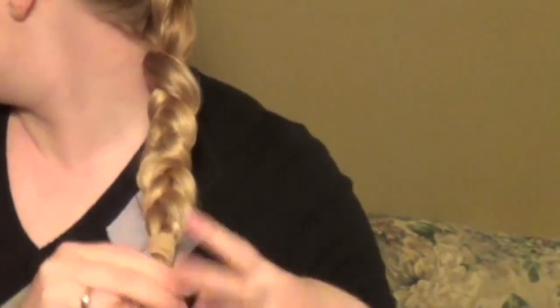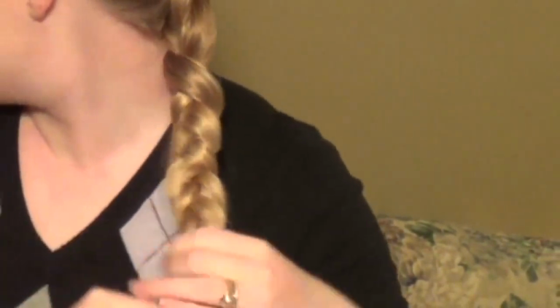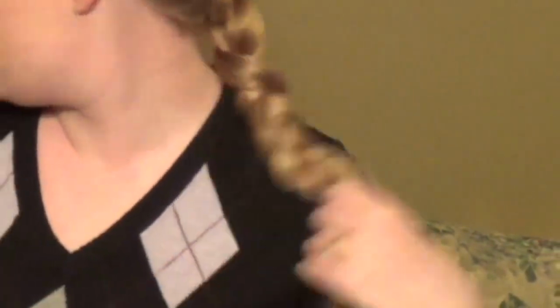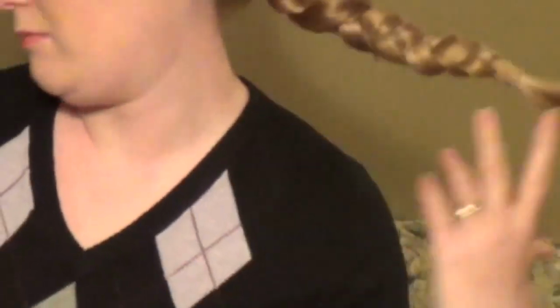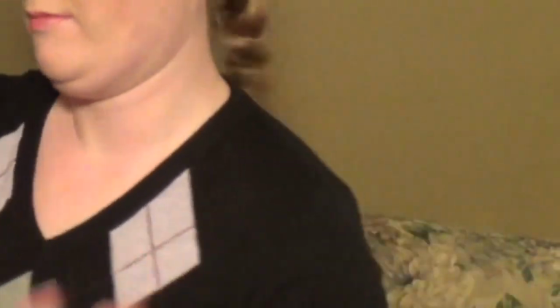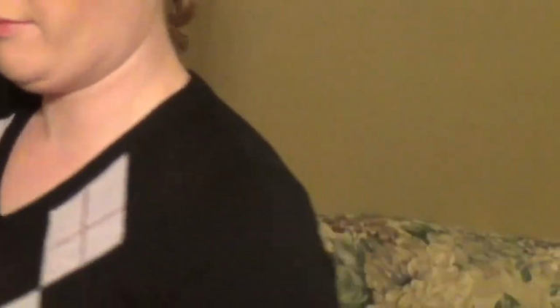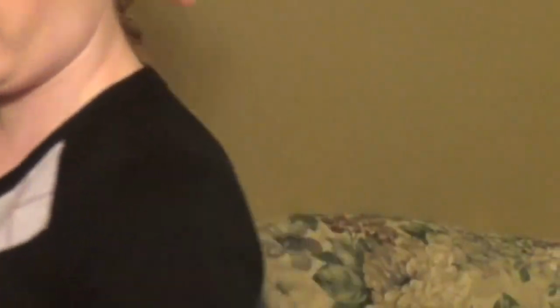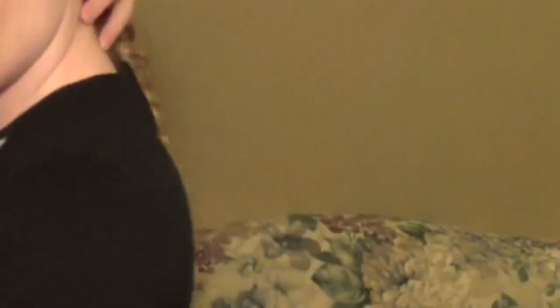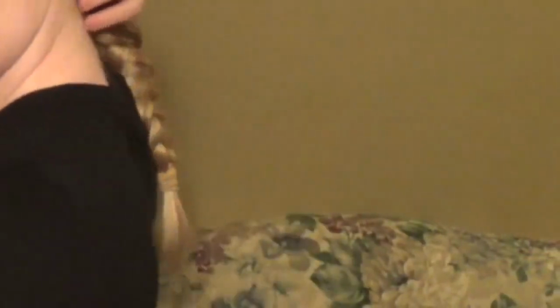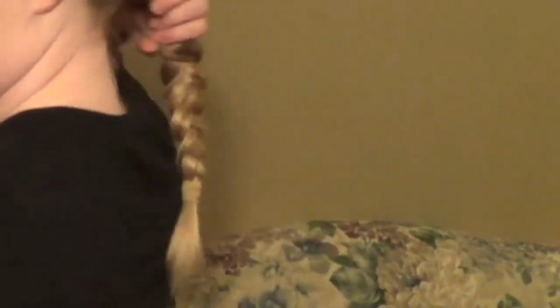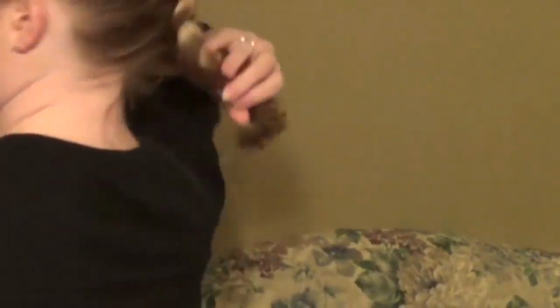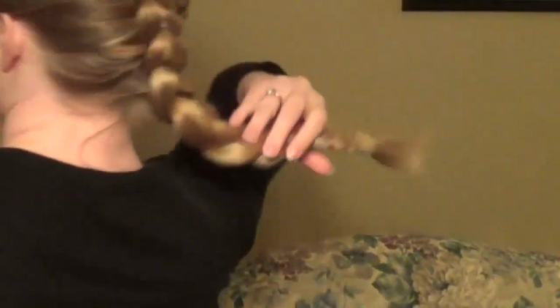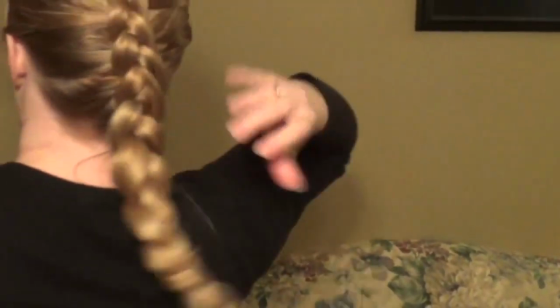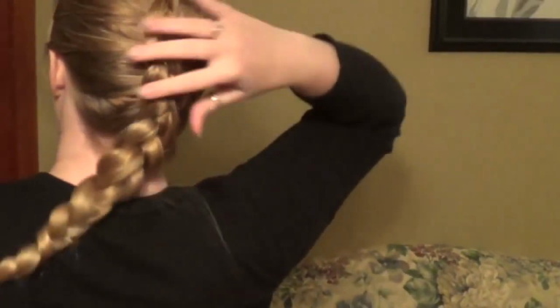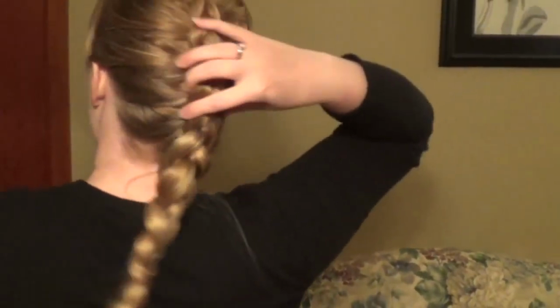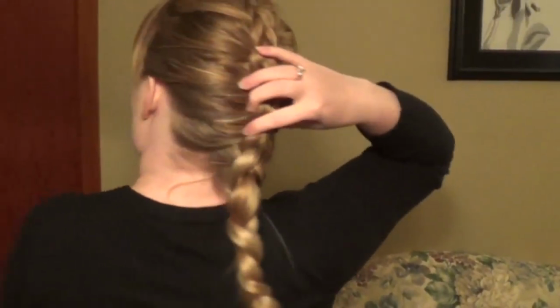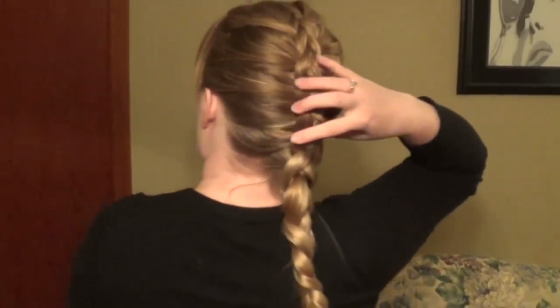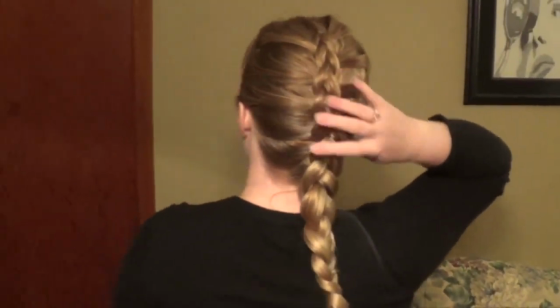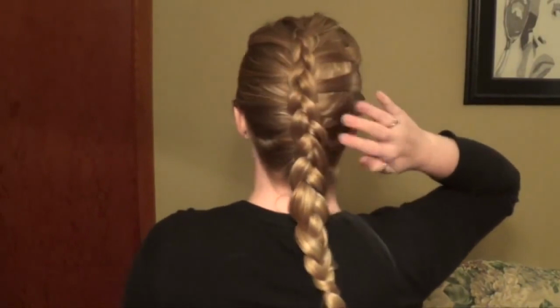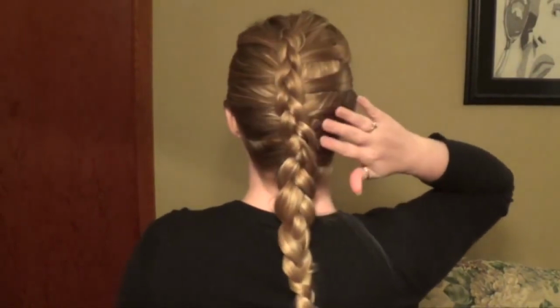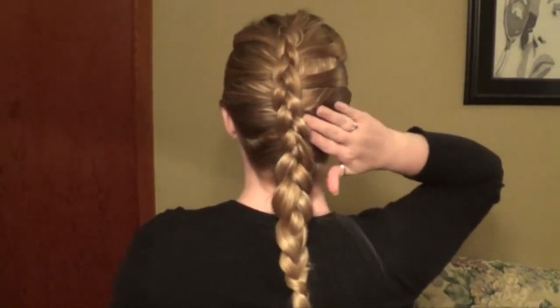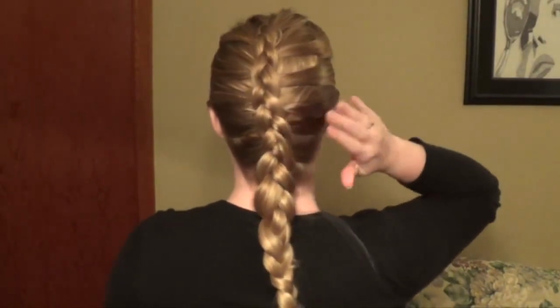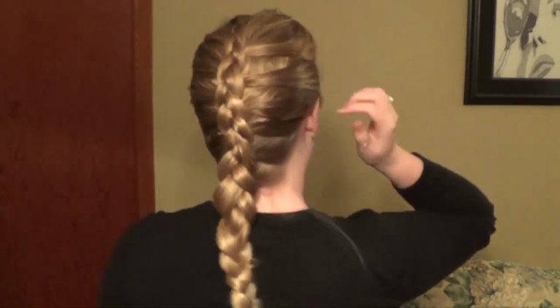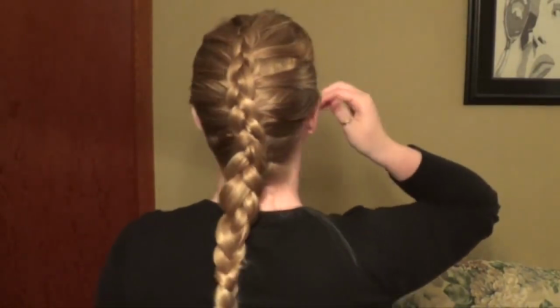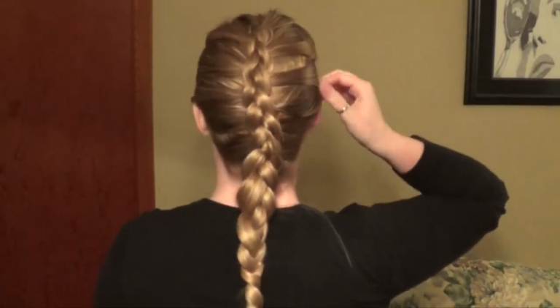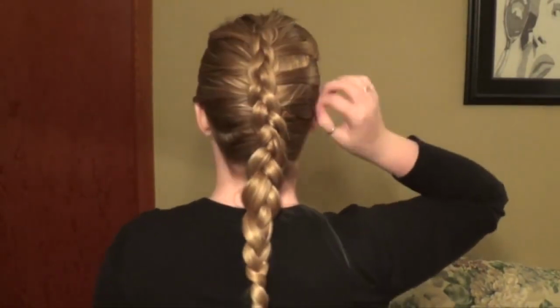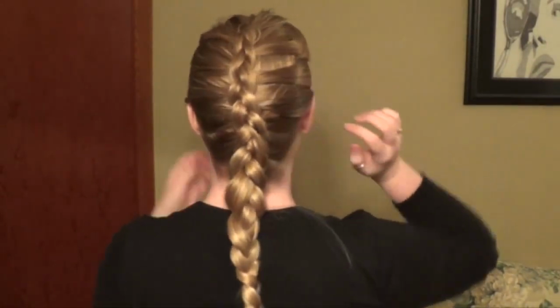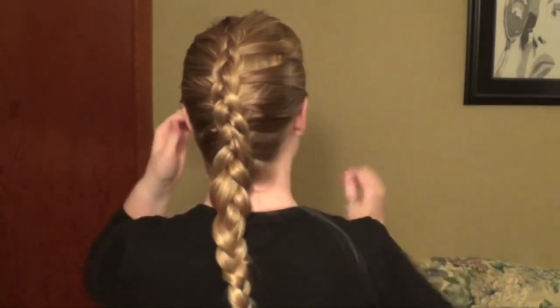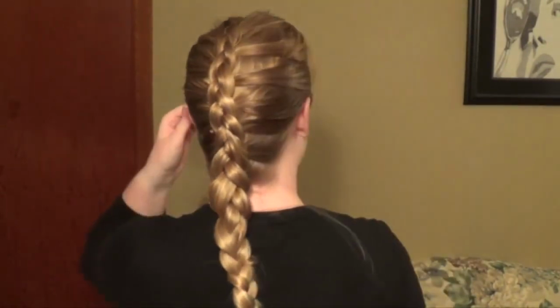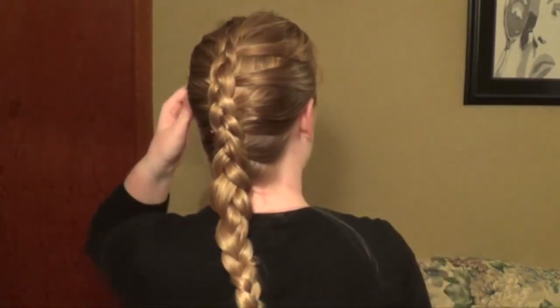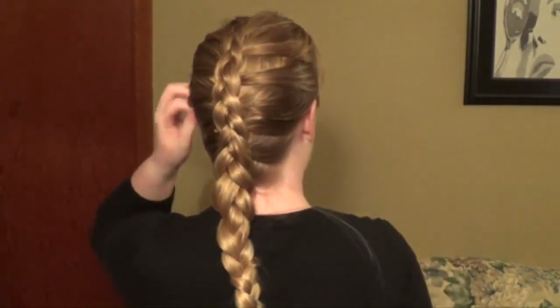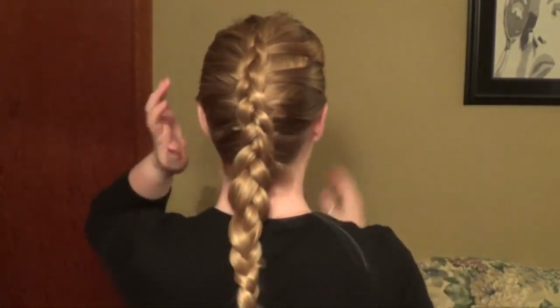And there you have it — a reverse French braid, or a Dutch braid. Pretty cool.